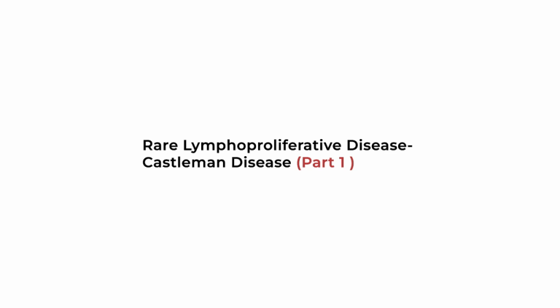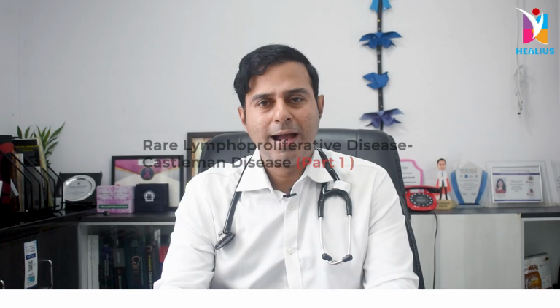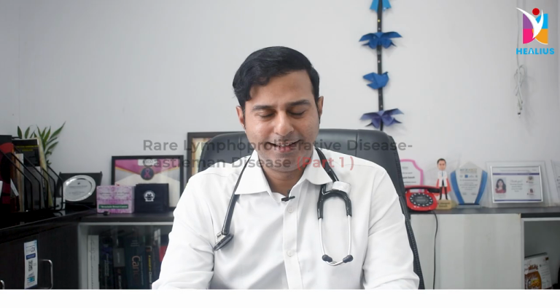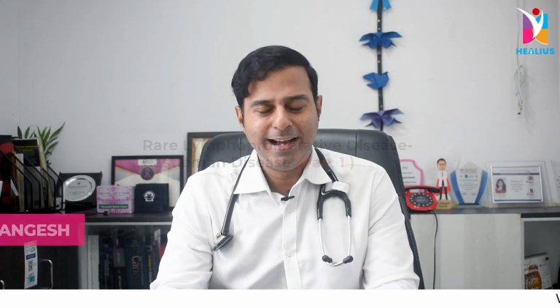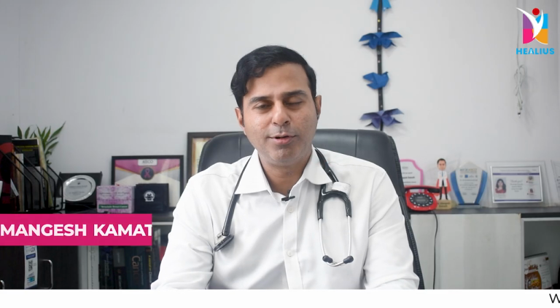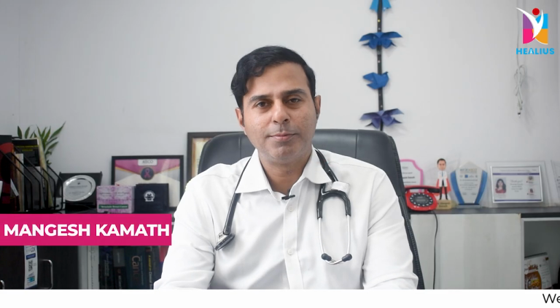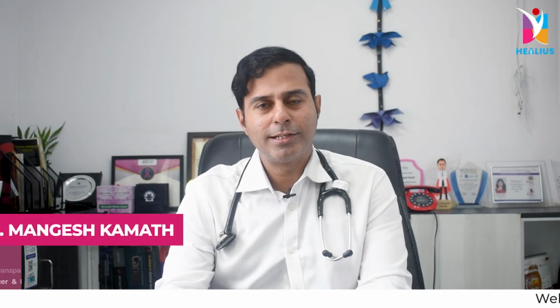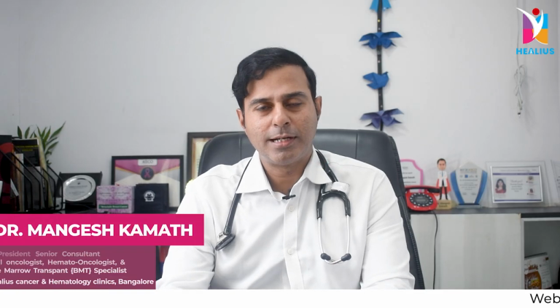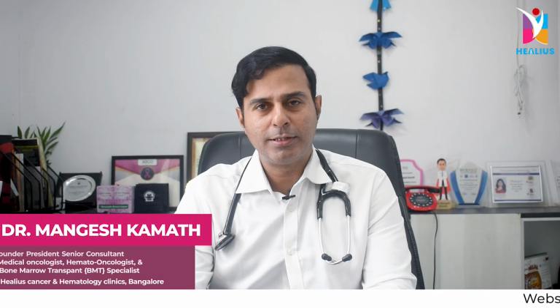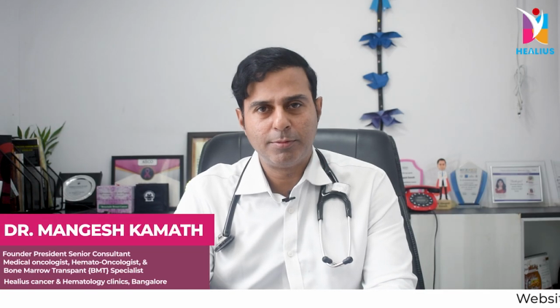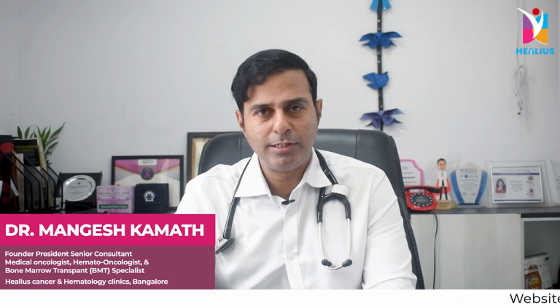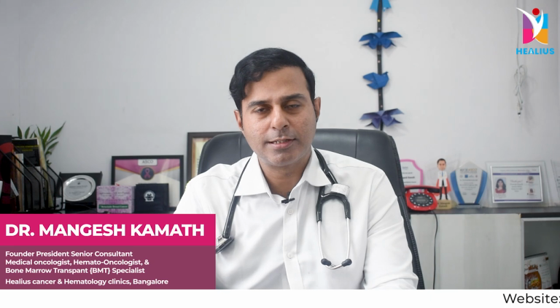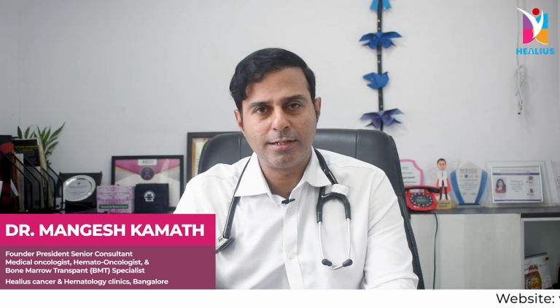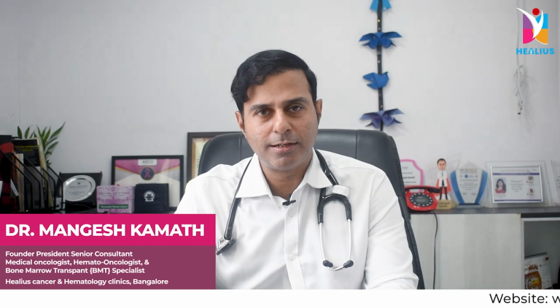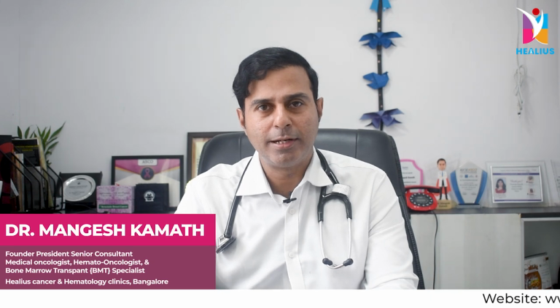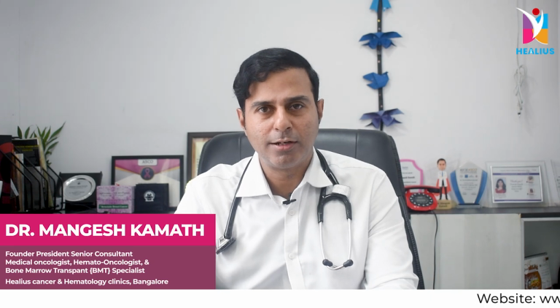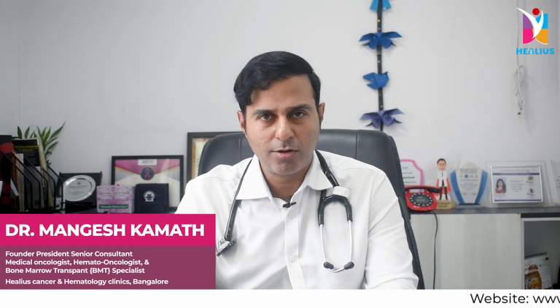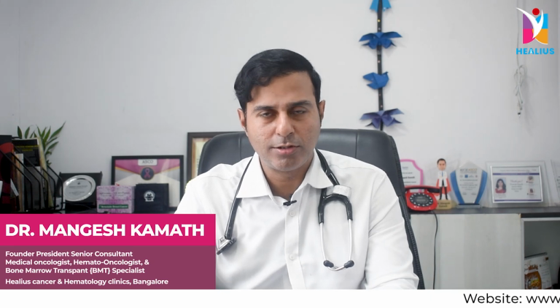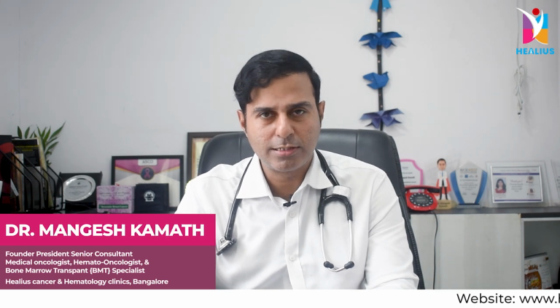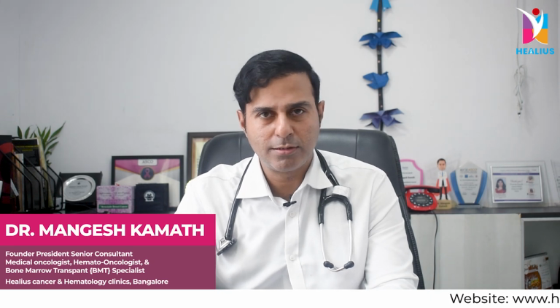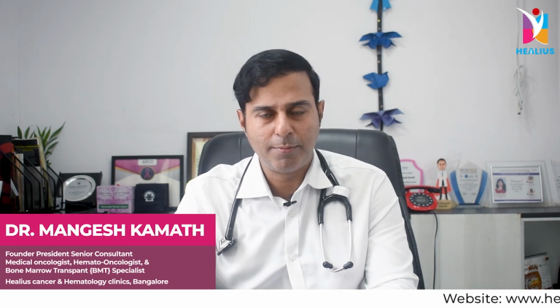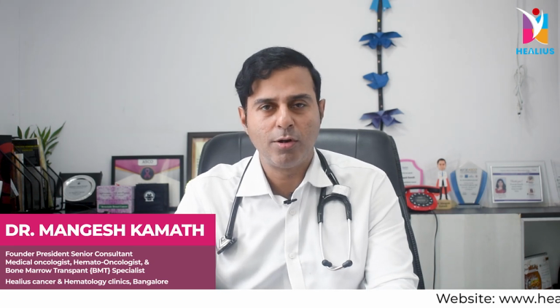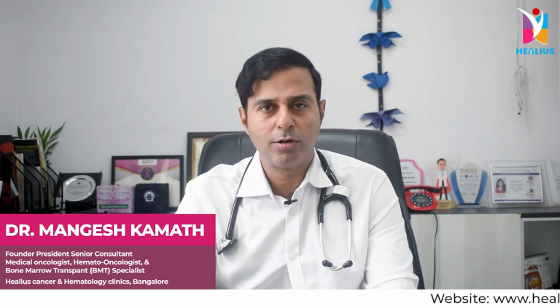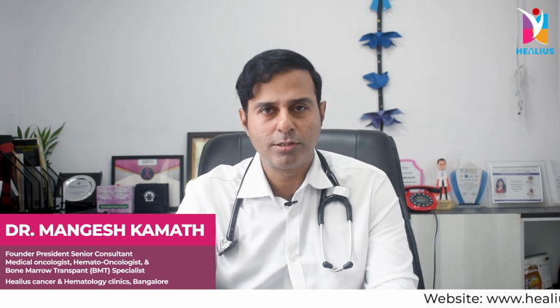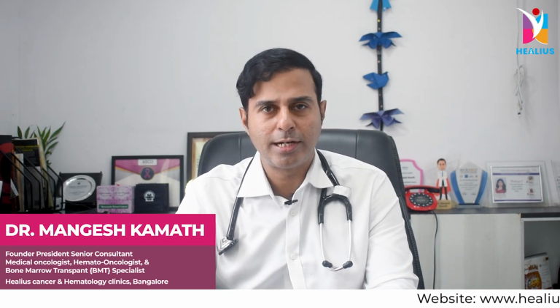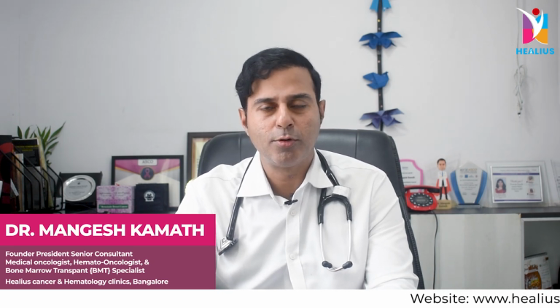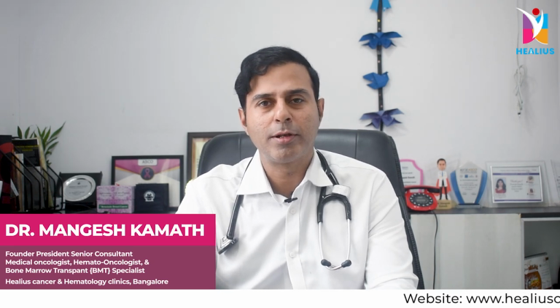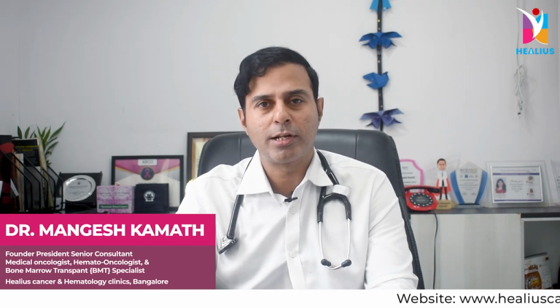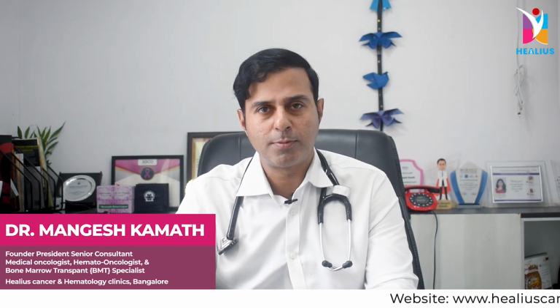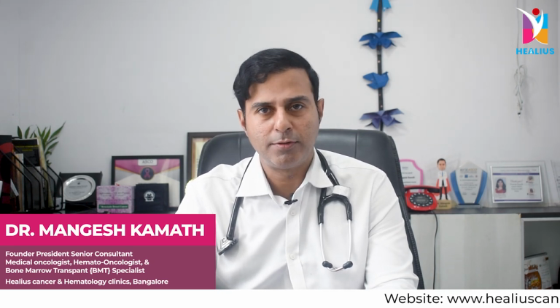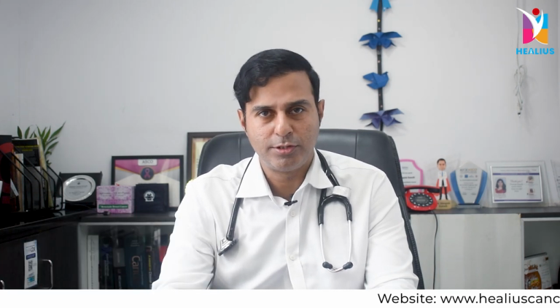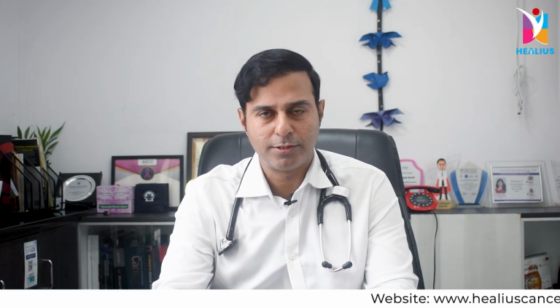Hi, I'm Dr. Mangesh Kamath. I'm a senior consultant, medical oncologist, hematologist and bone marrow transplant physician.